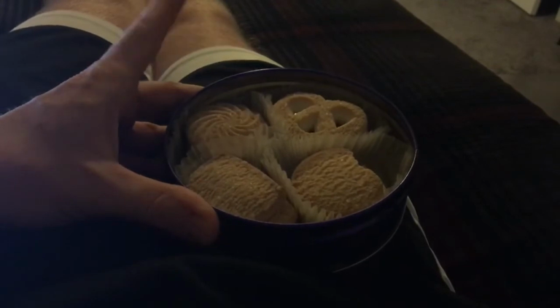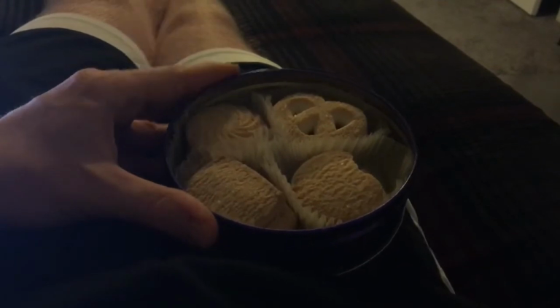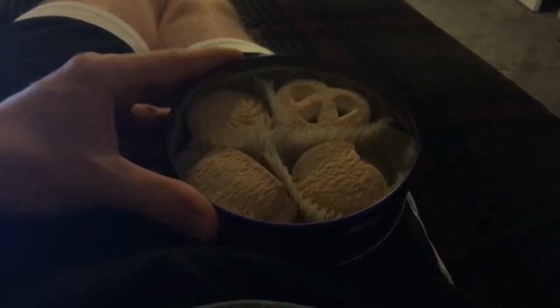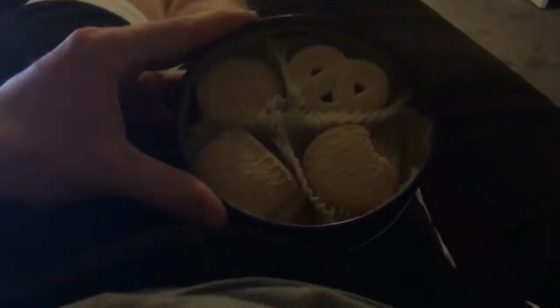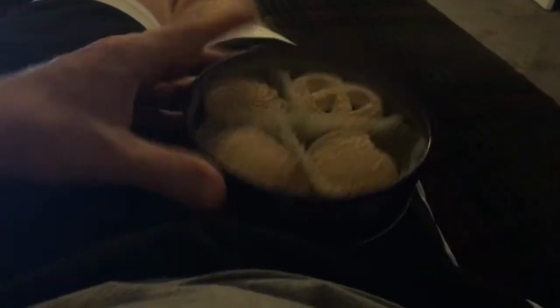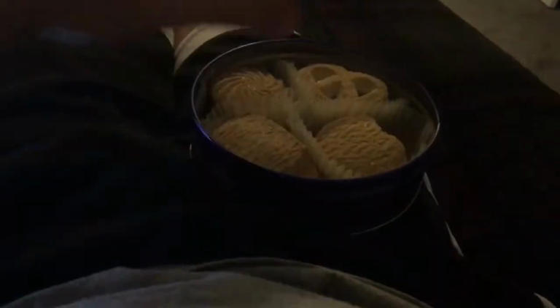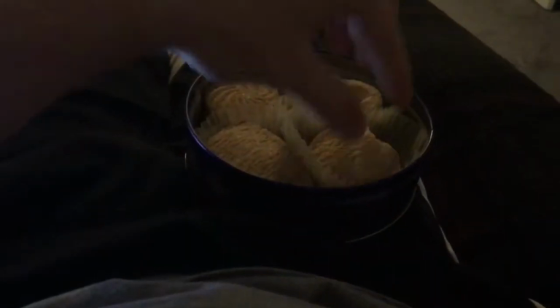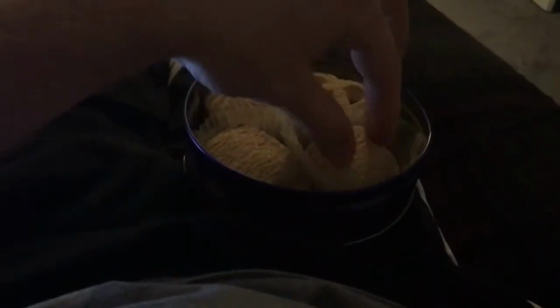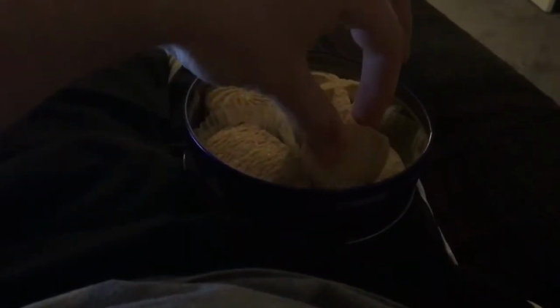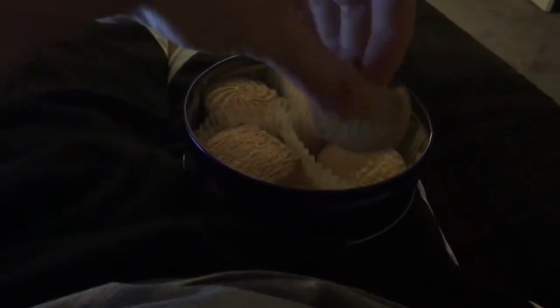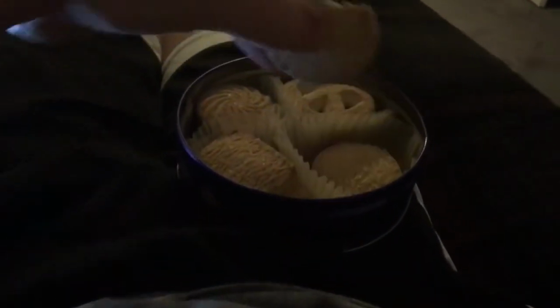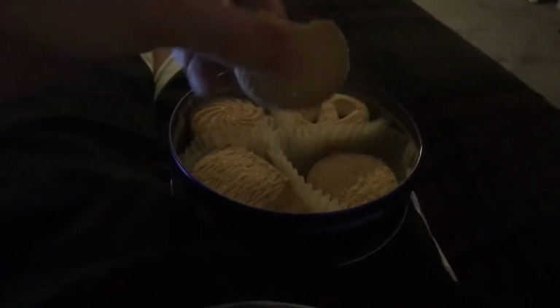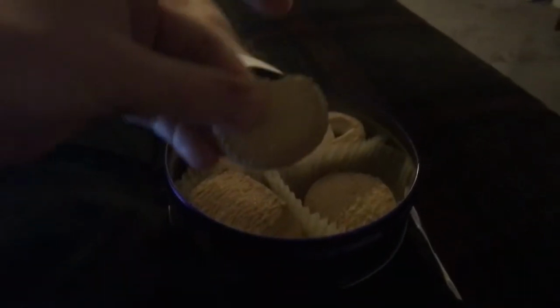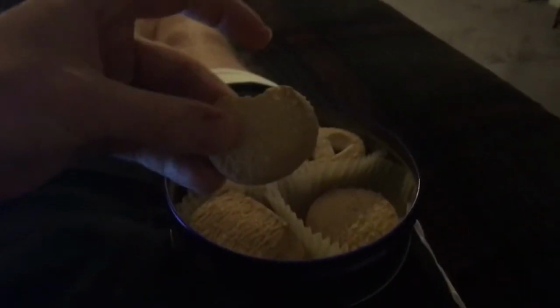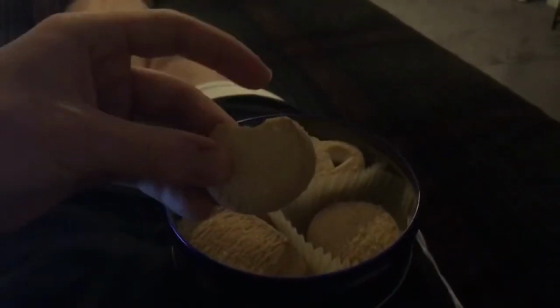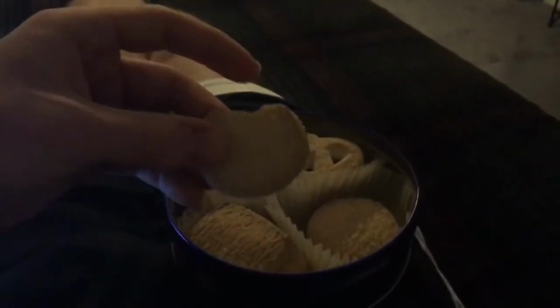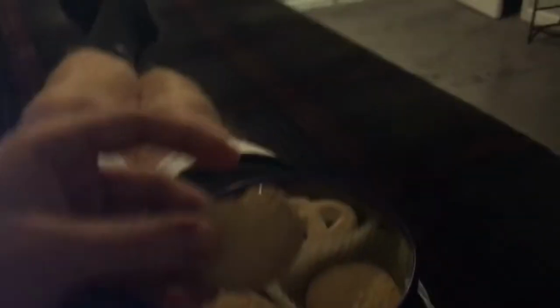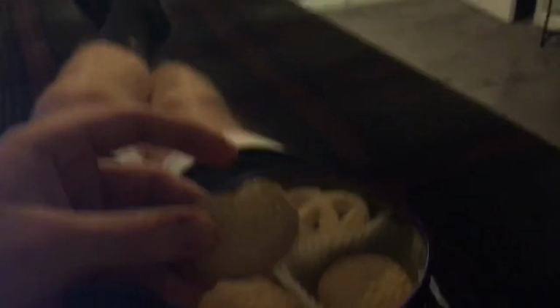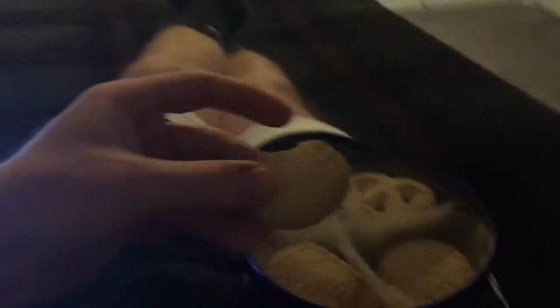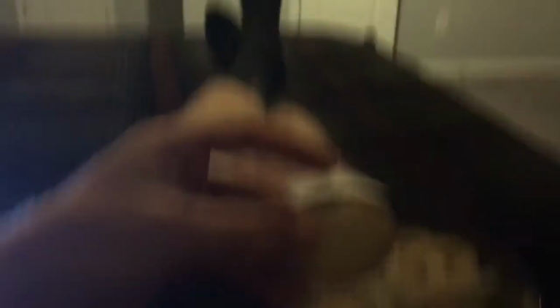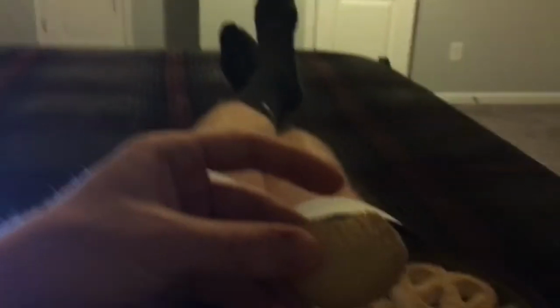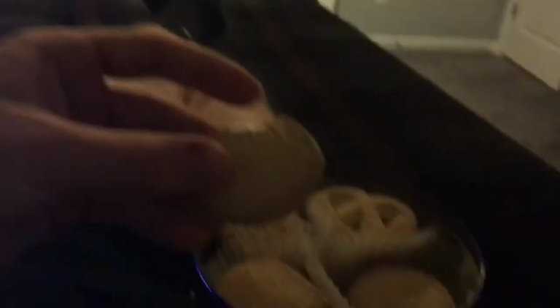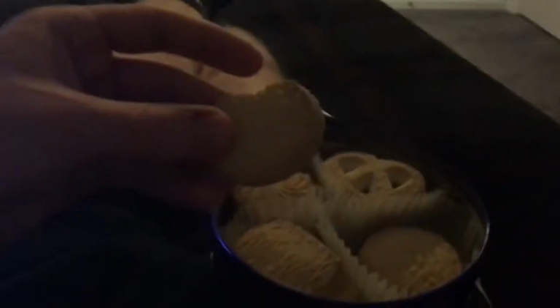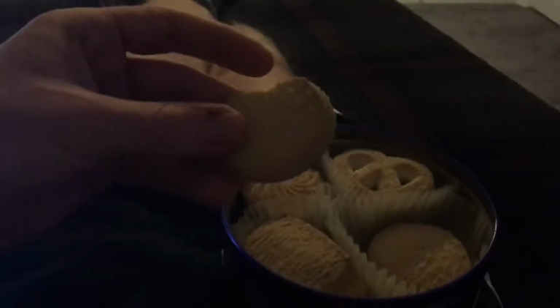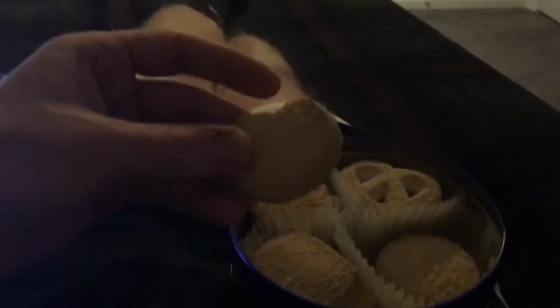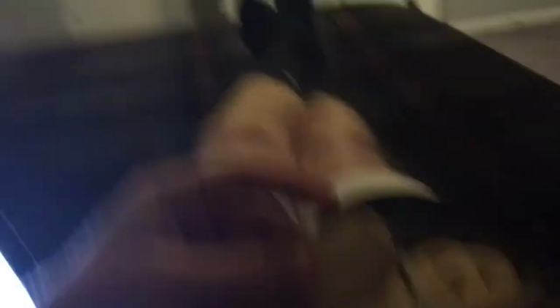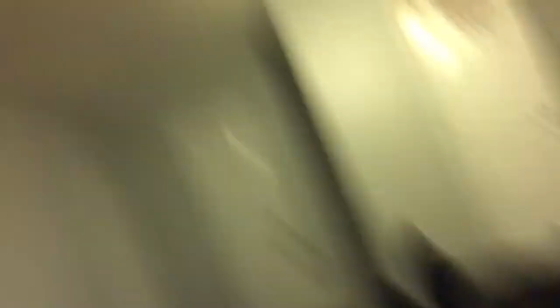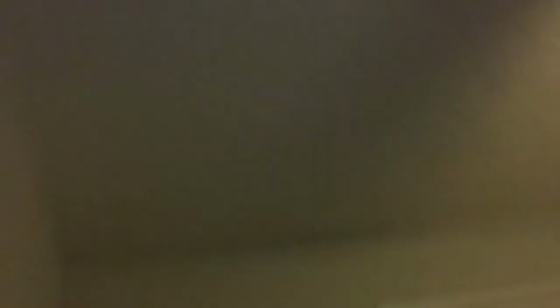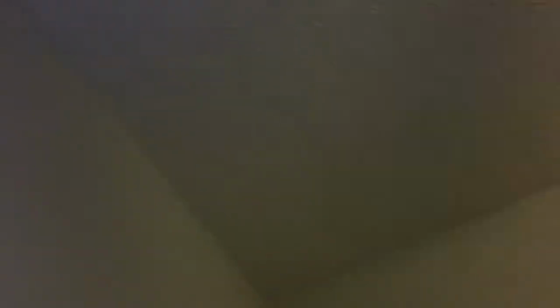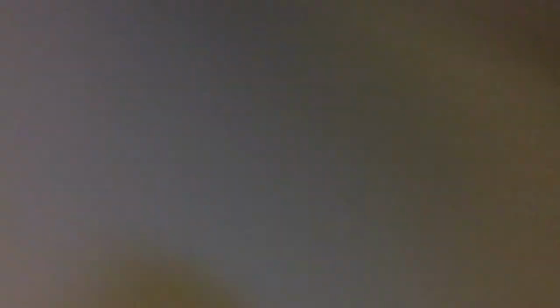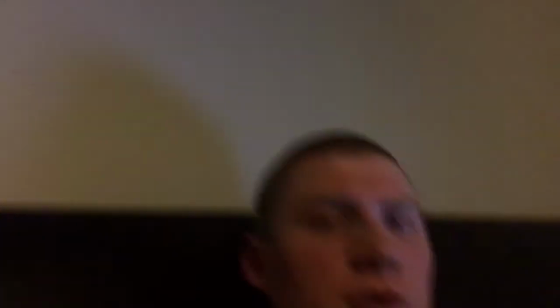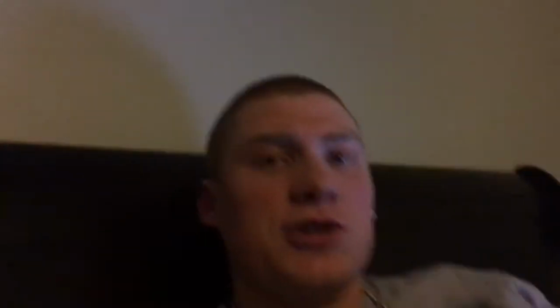We have another food review, so anyways let's try one of these bad boys out. We are going to try the circle one, the round one, first.